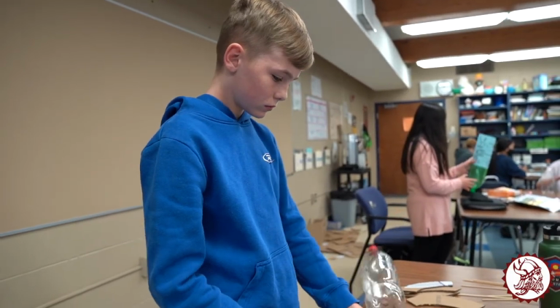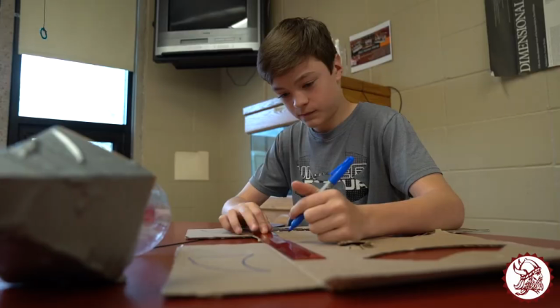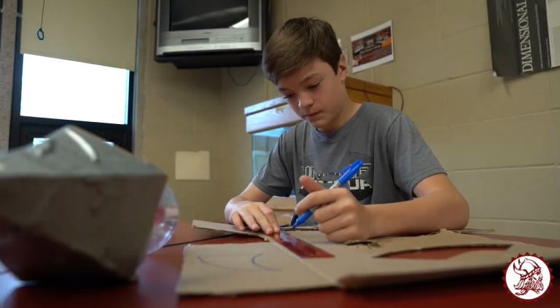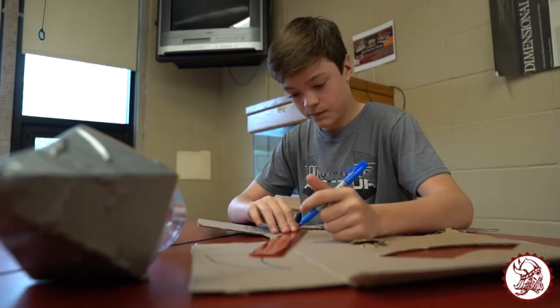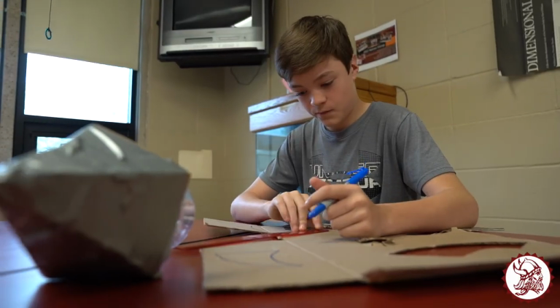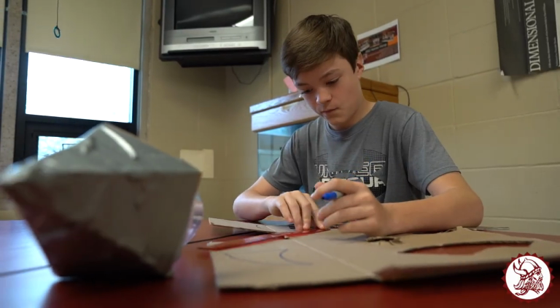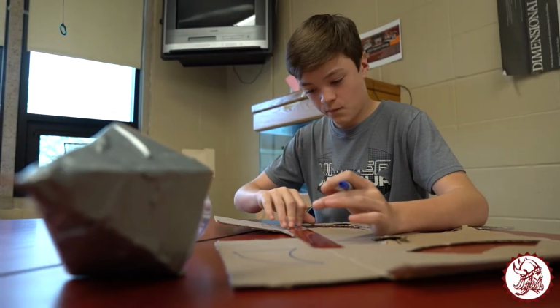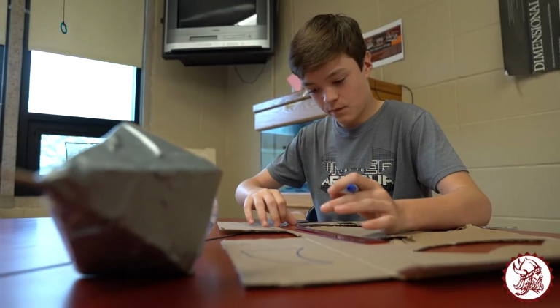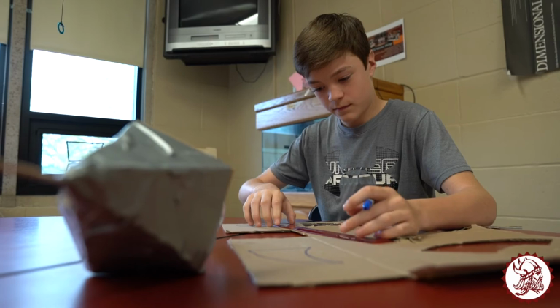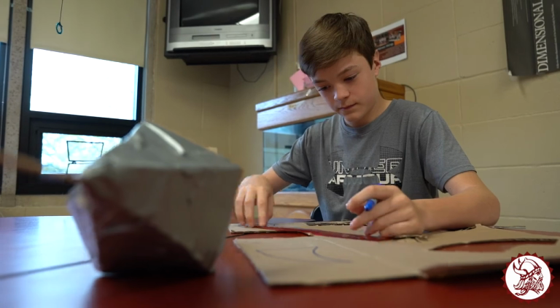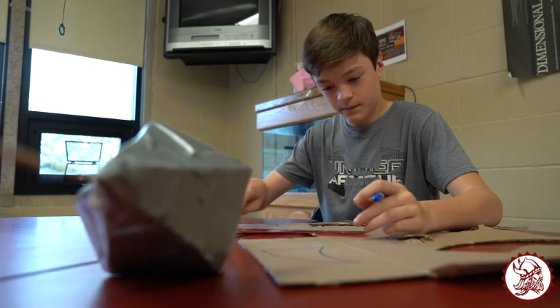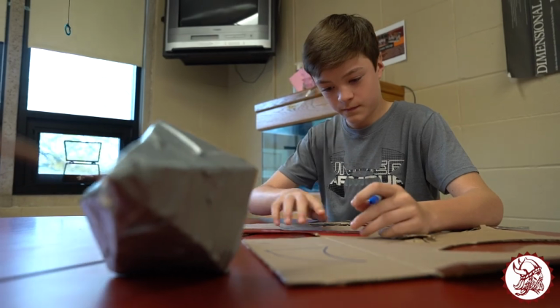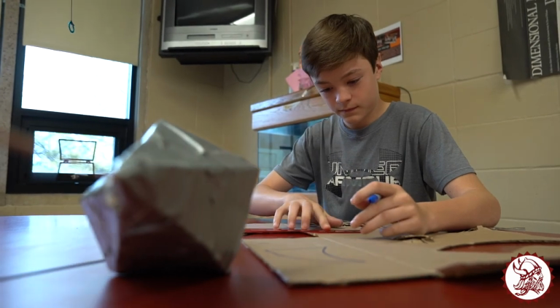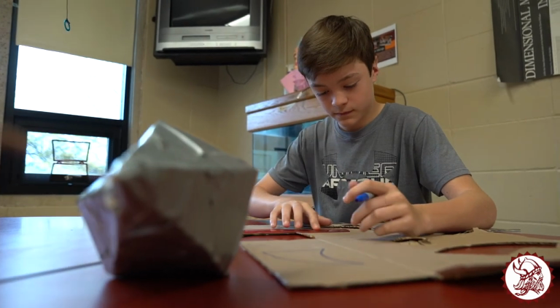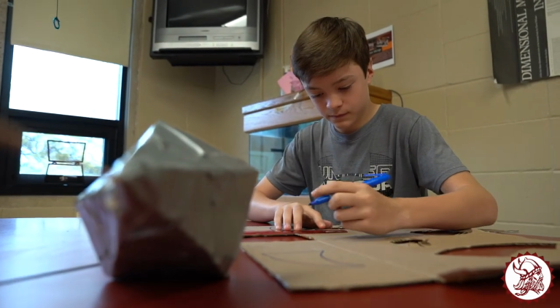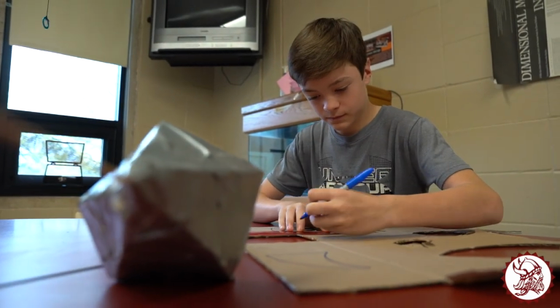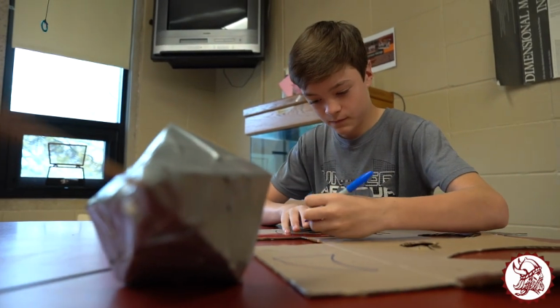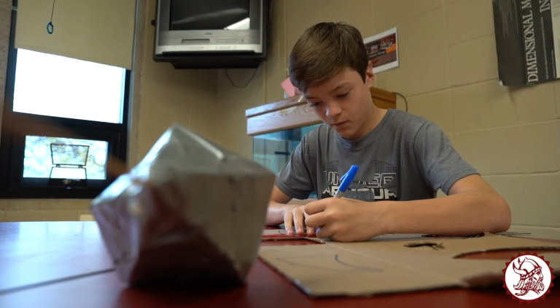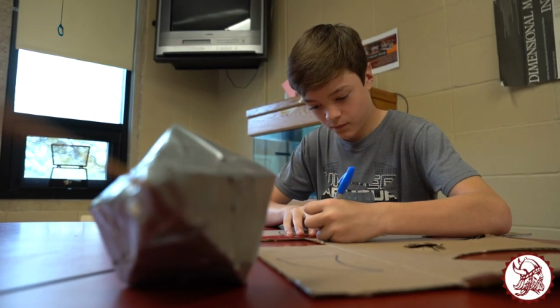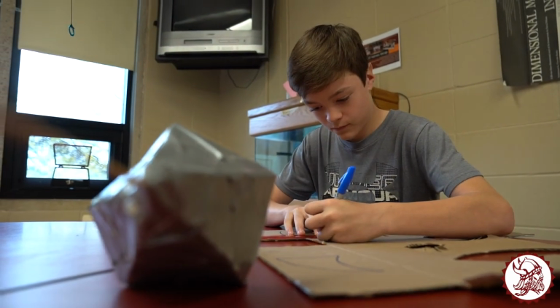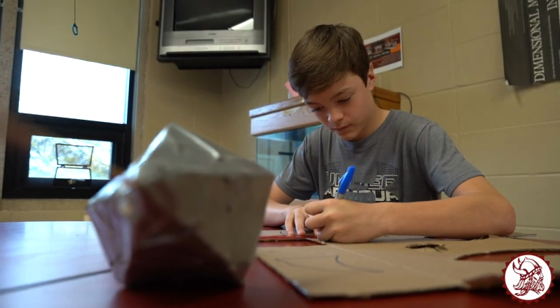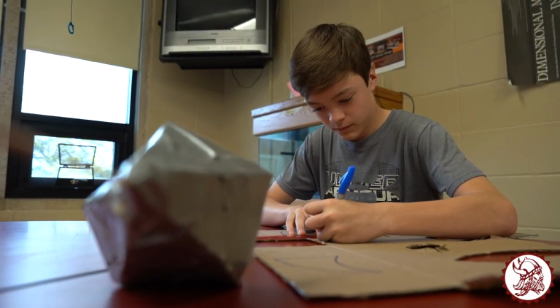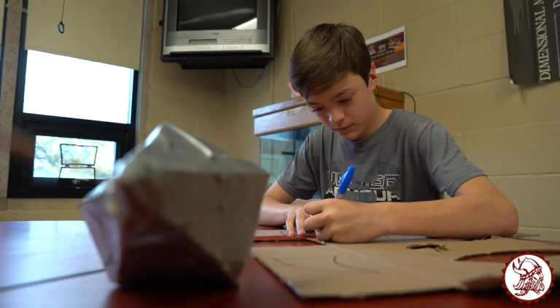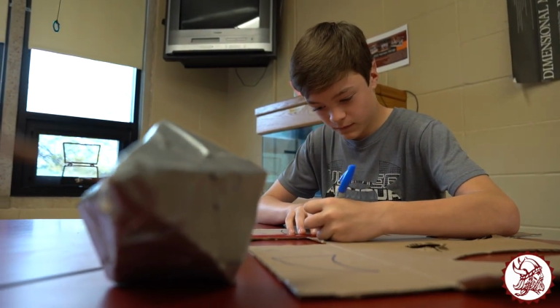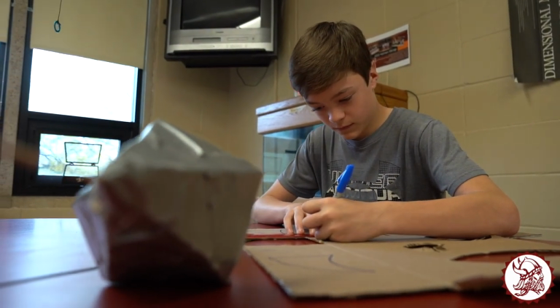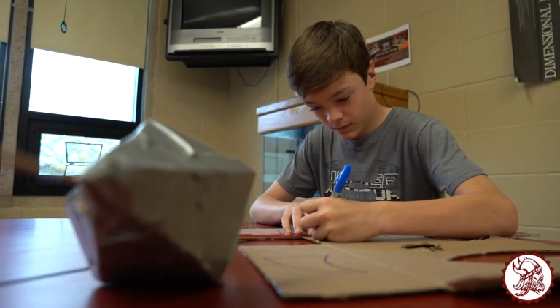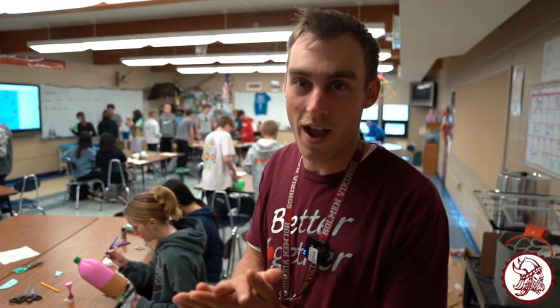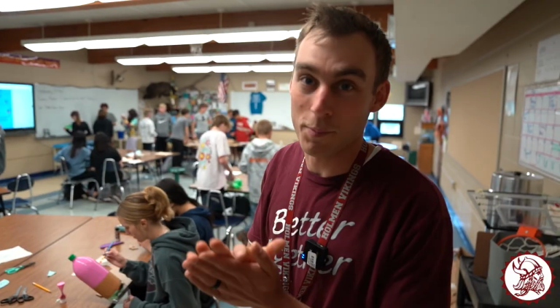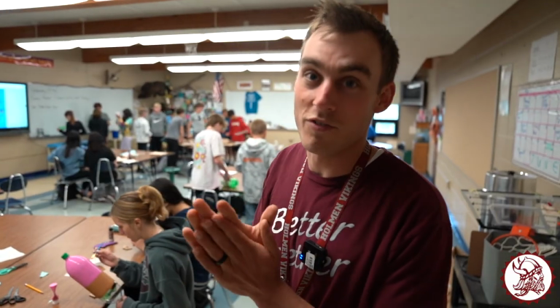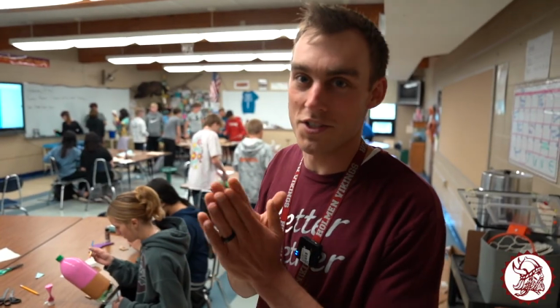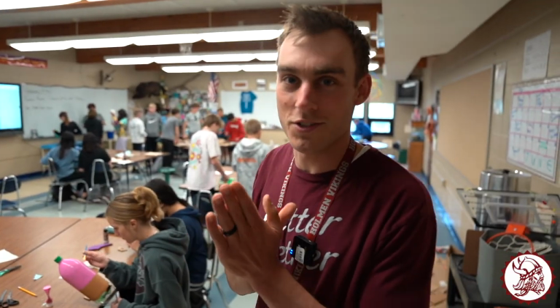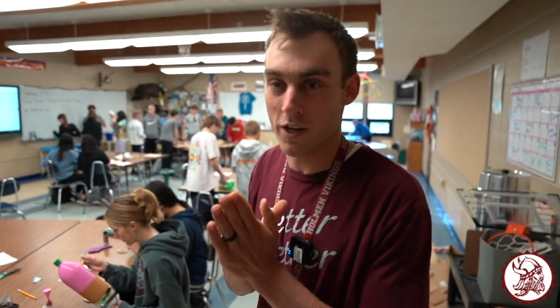My name is Mr. Baumgart. This is my class — seventh grade science students here at the middle school — wrapping up our physics unit.